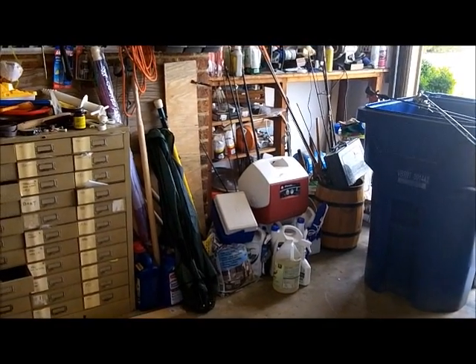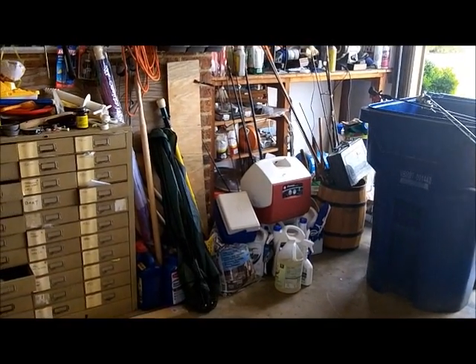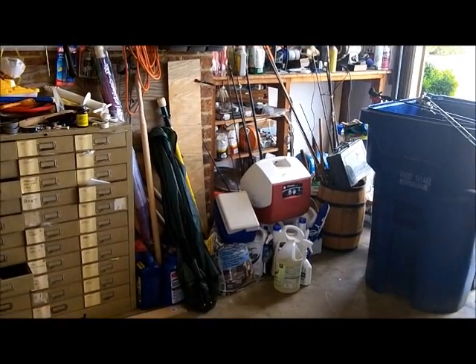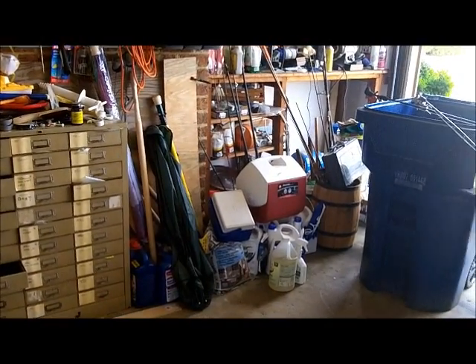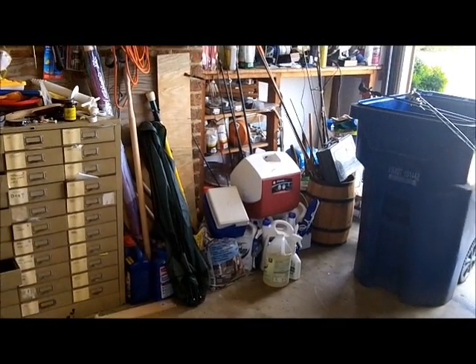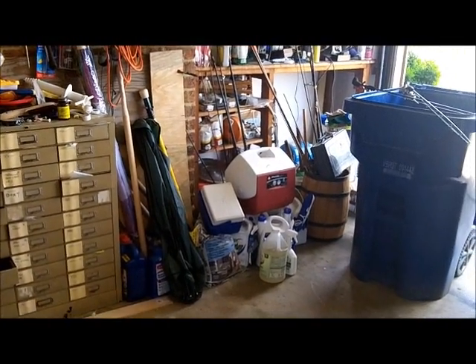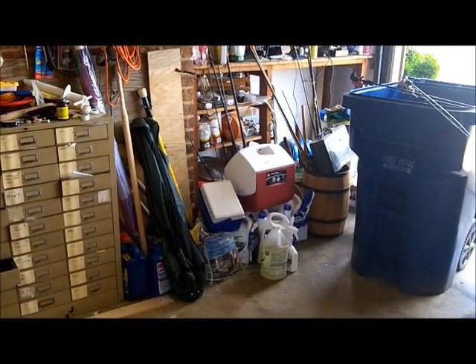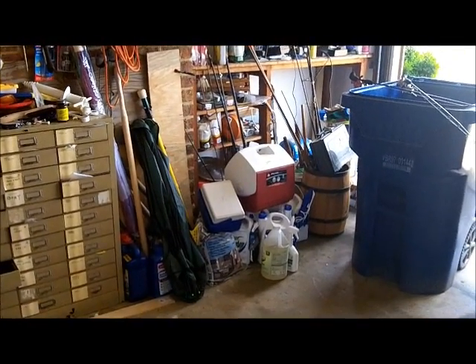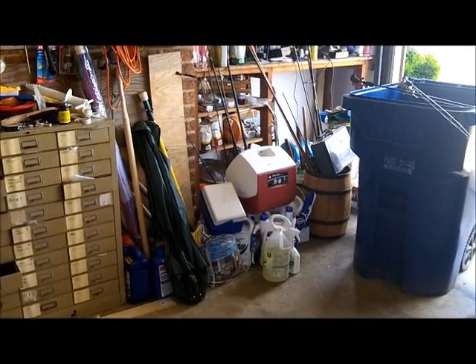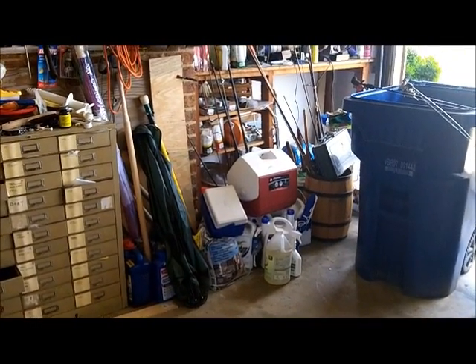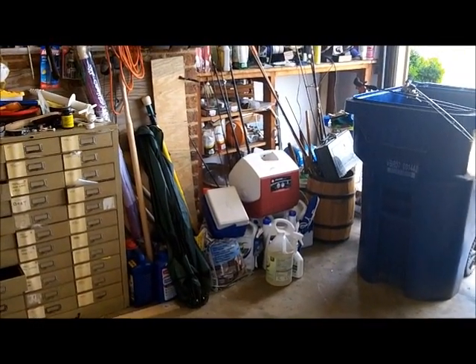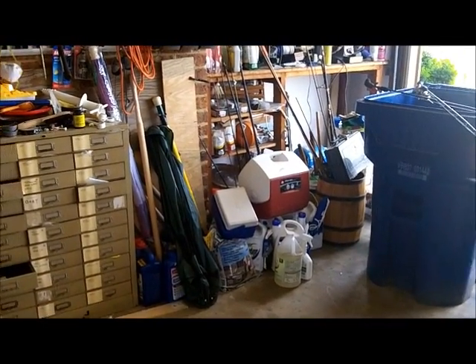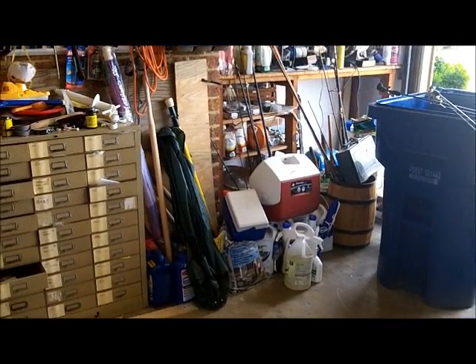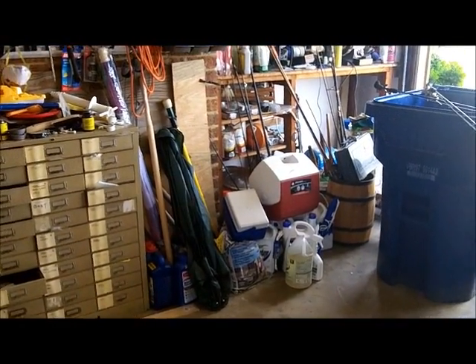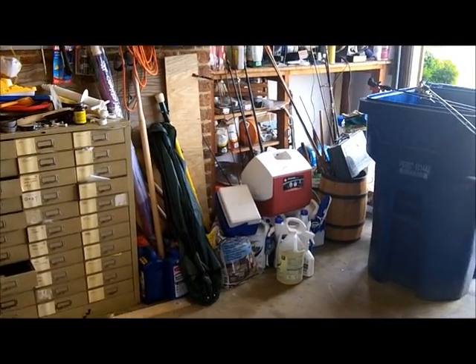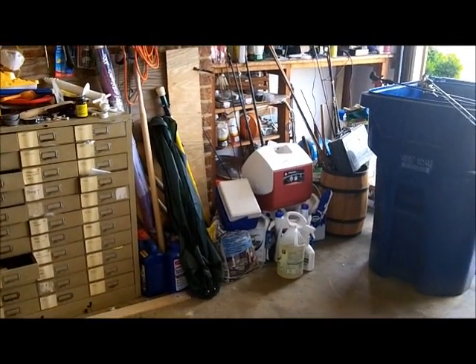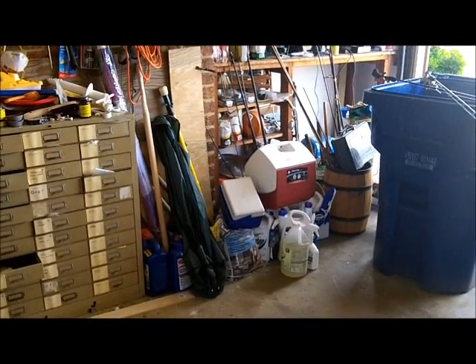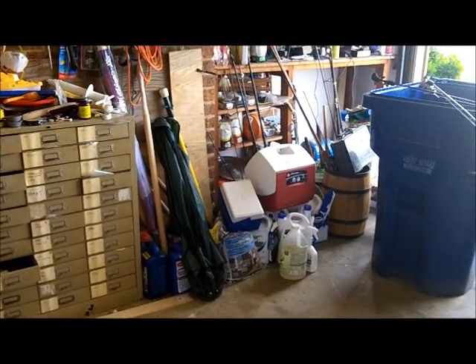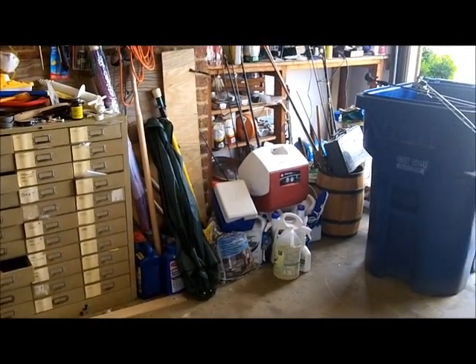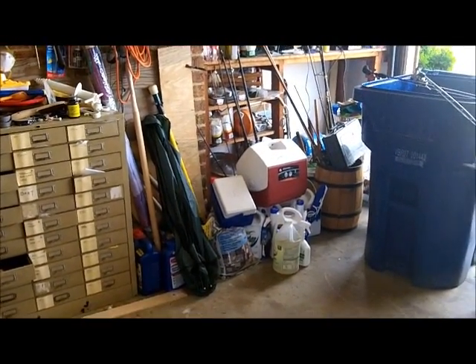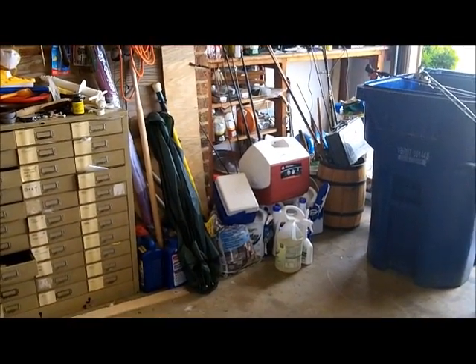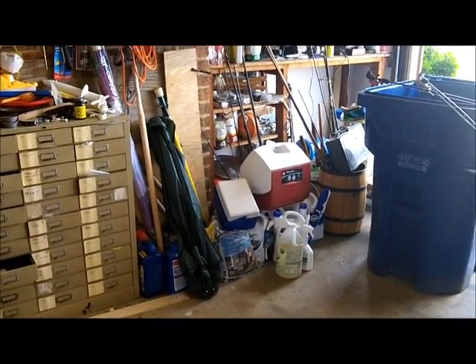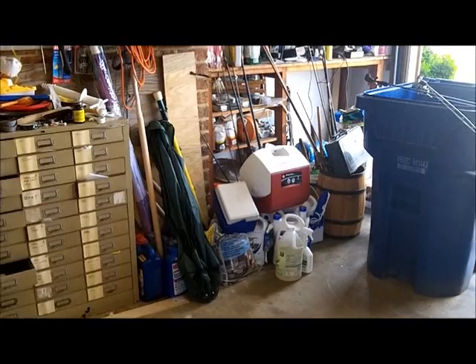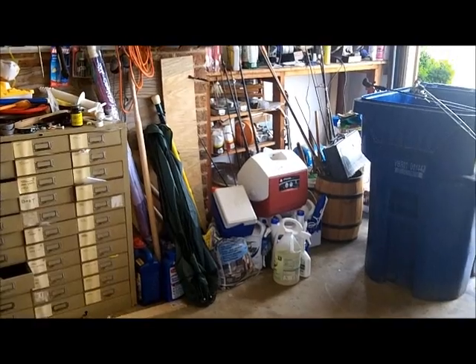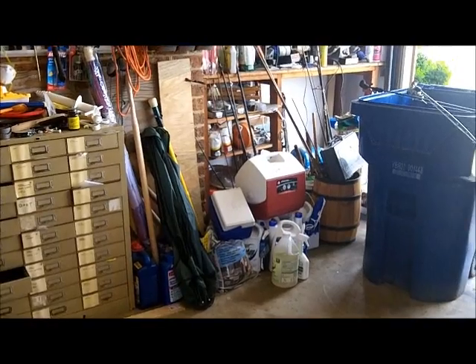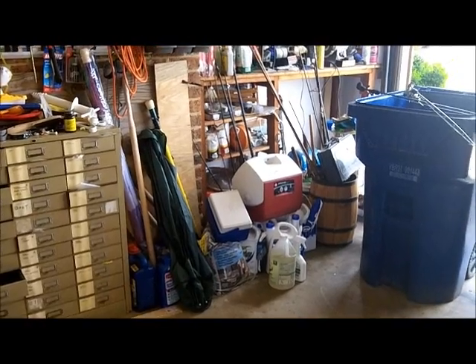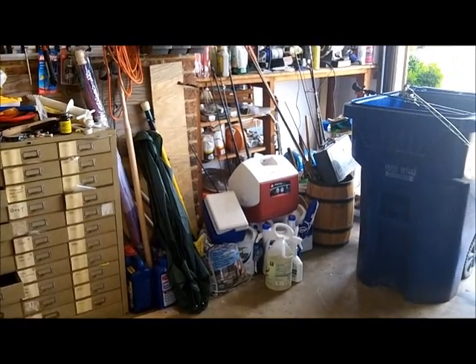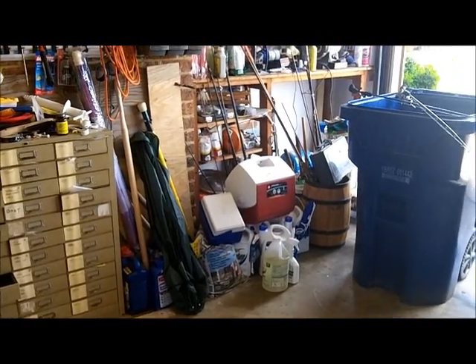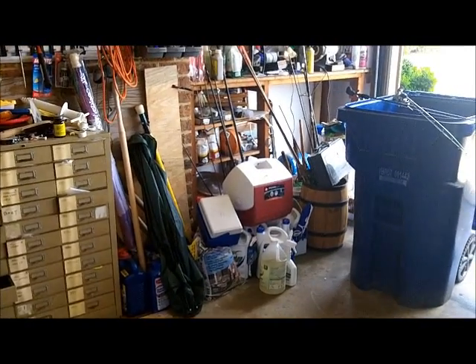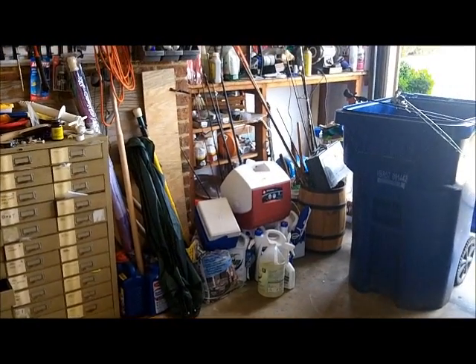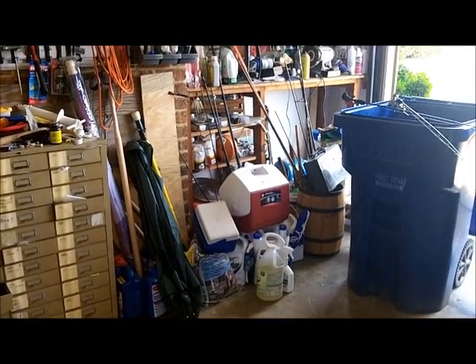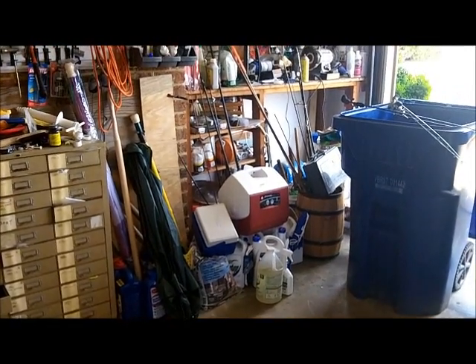Alright, I gotta get my stuff in the truck and head to the cave of Edmond Dantes.